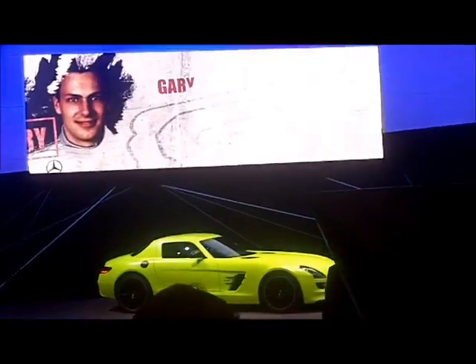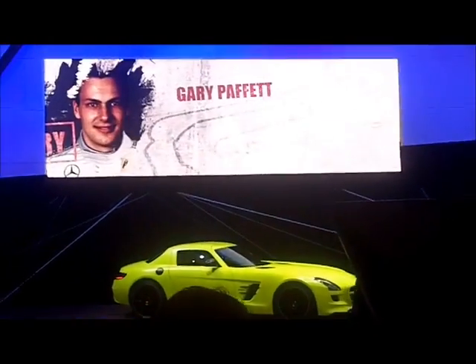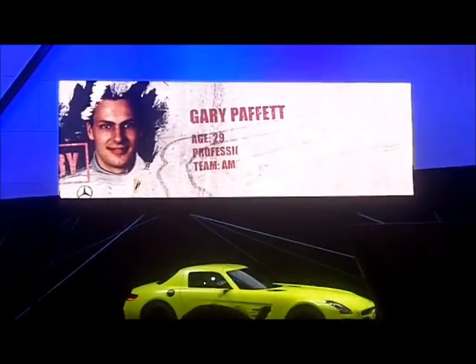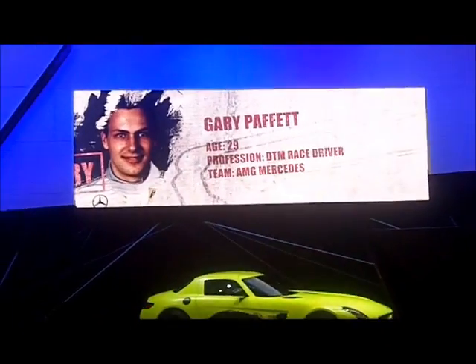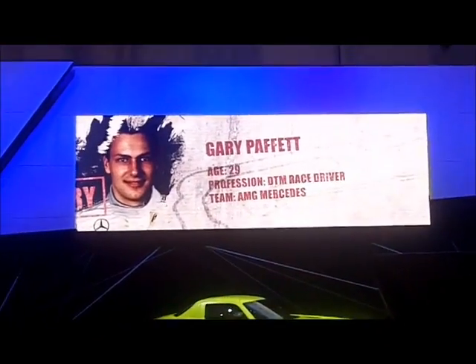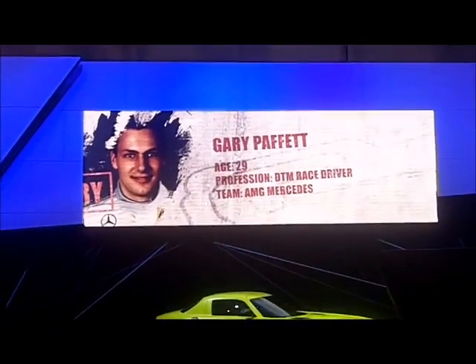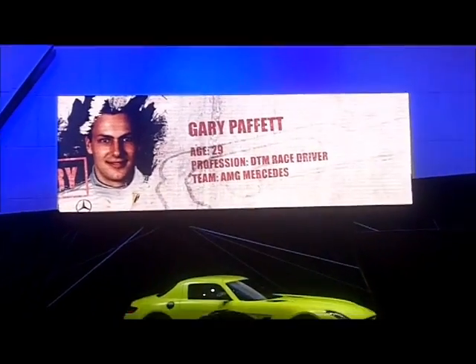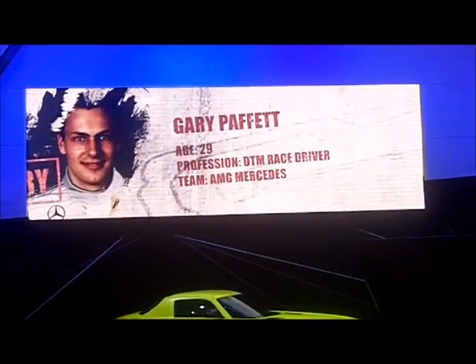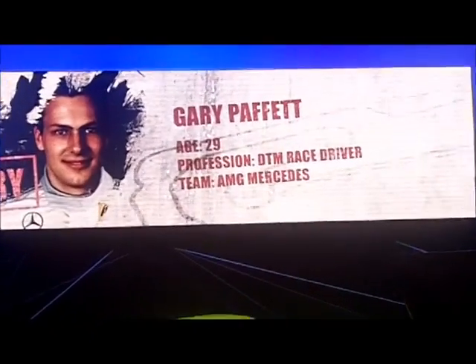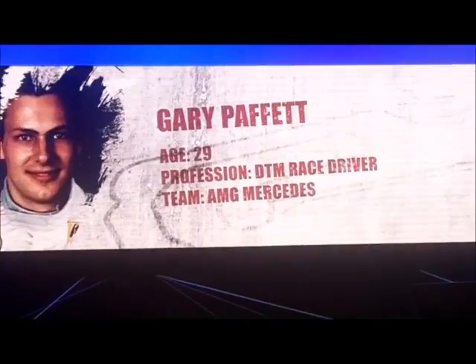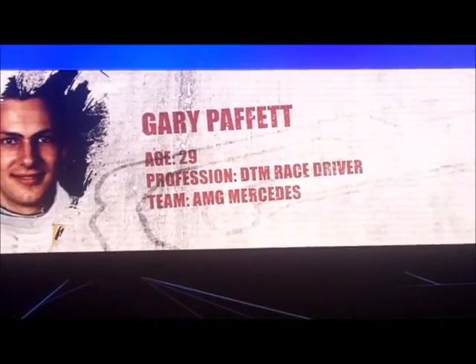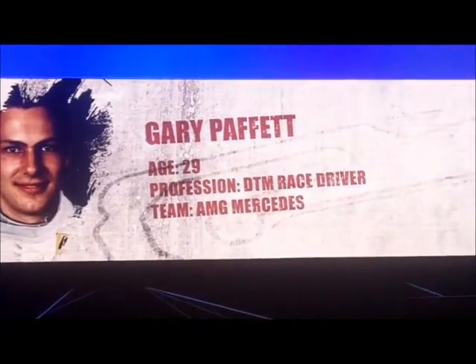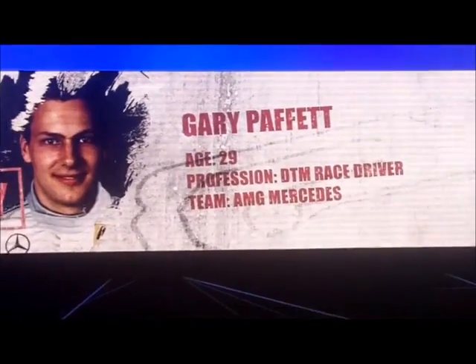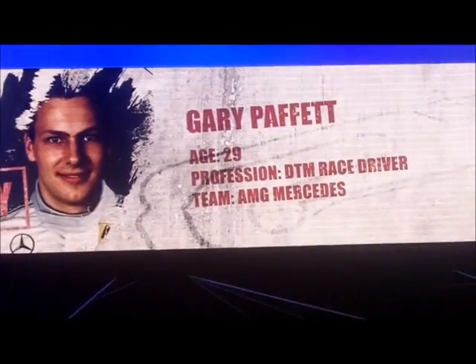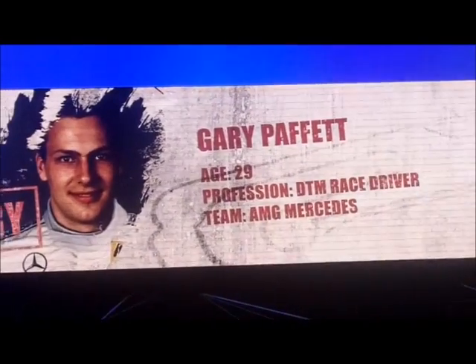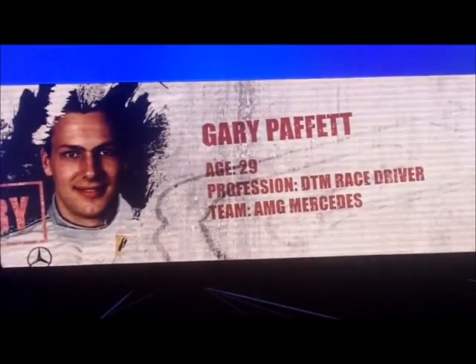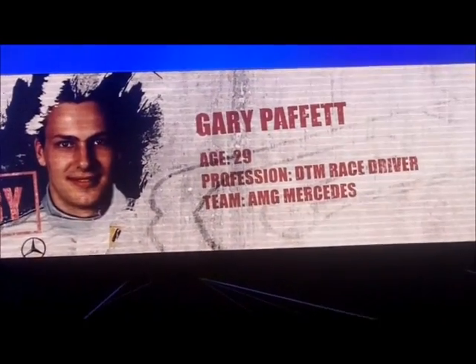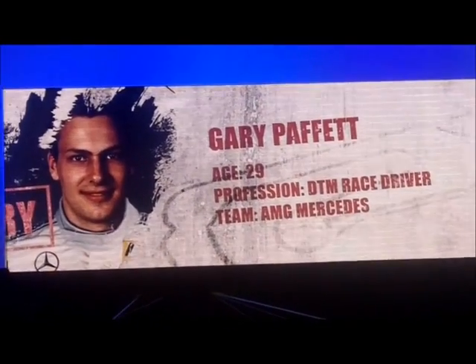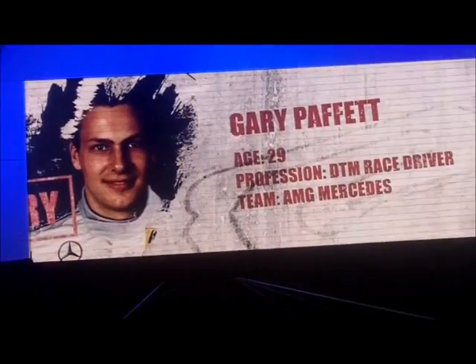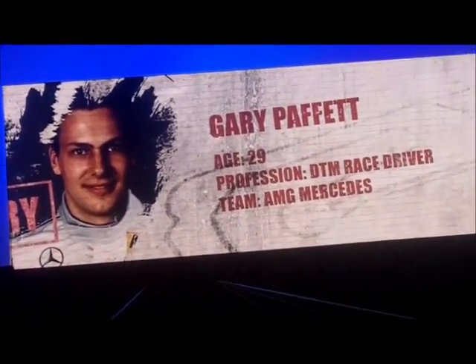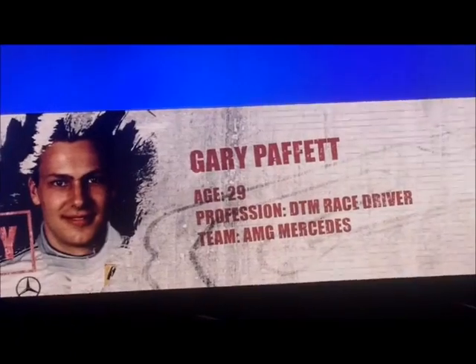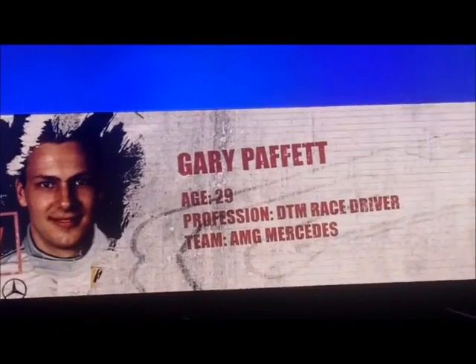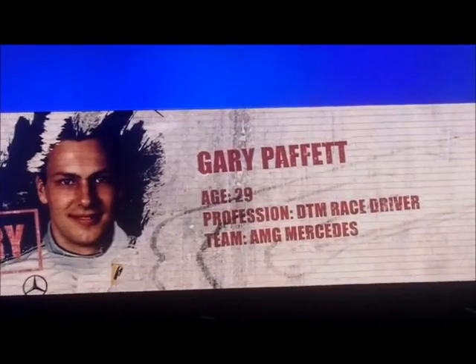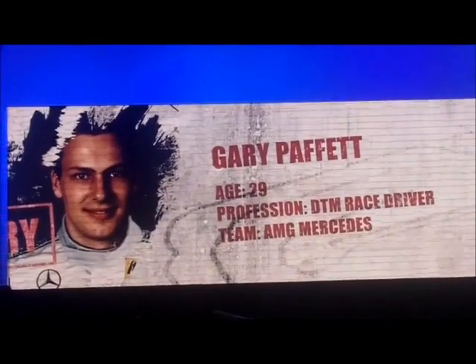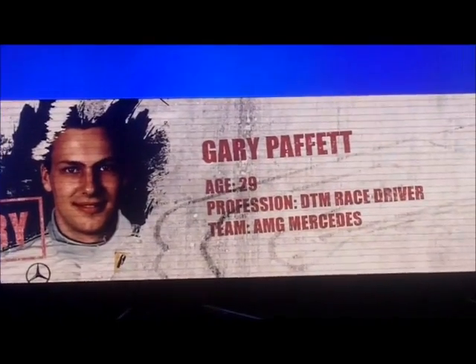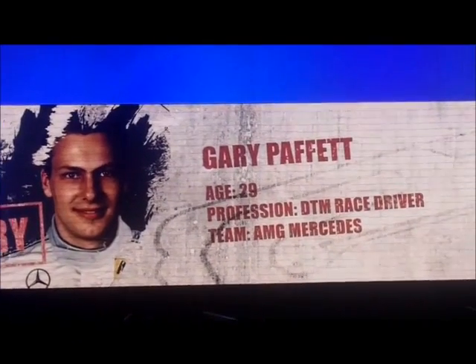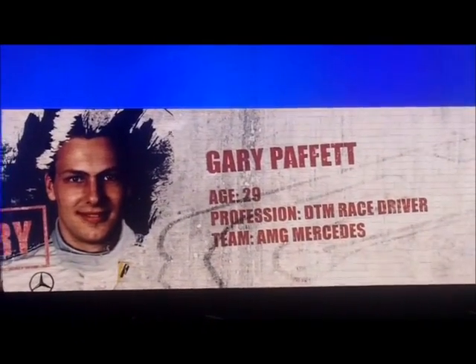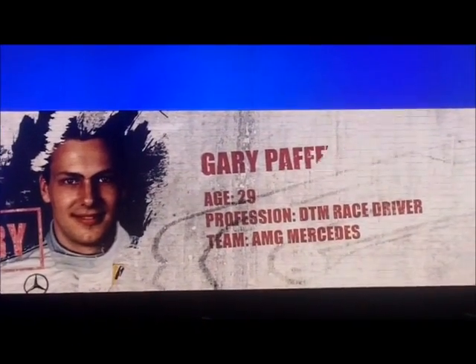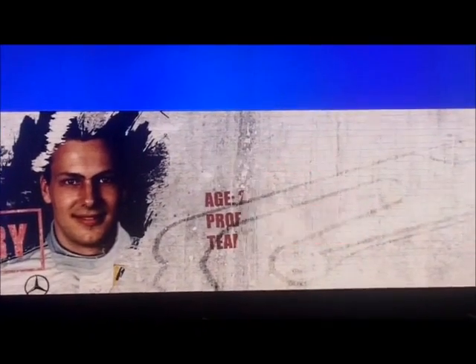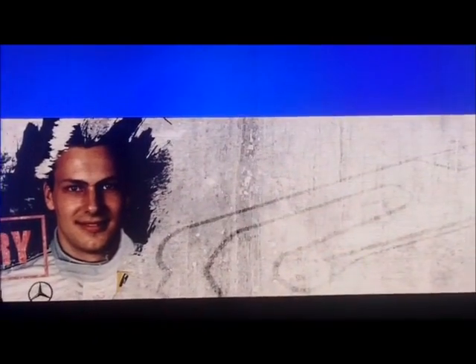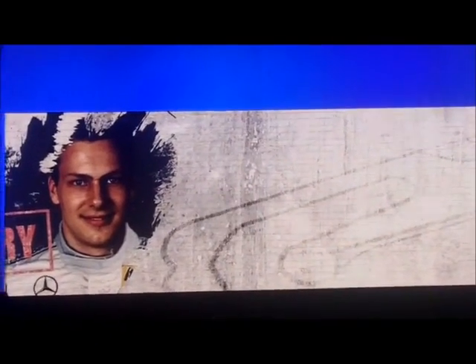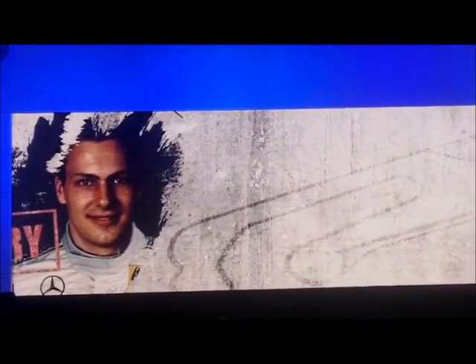Hi, I'm Gary Crawford. I'm a DTM race driver for AMG Mercedes and Formula 1 test driver for the Vodafone McLaren Mercedes team.